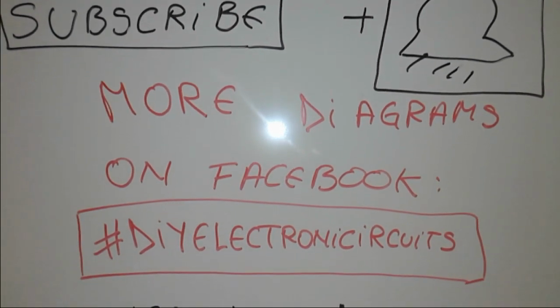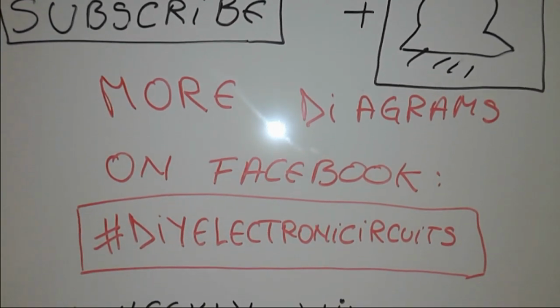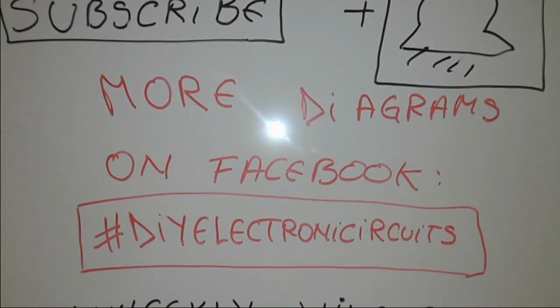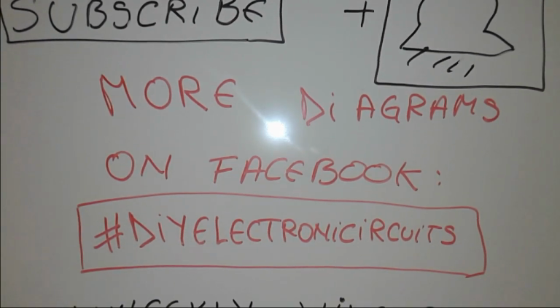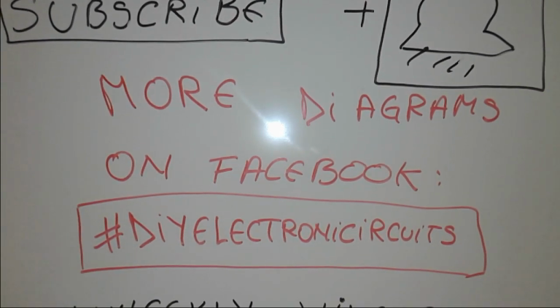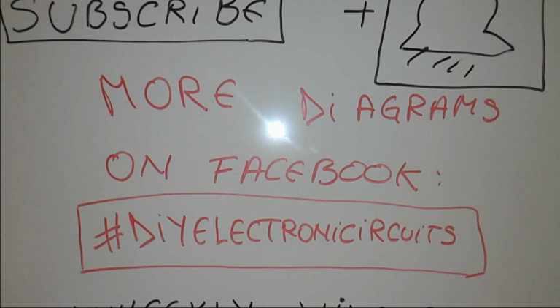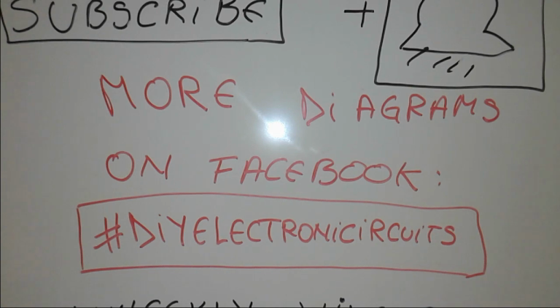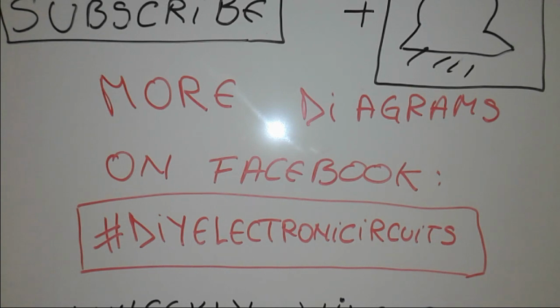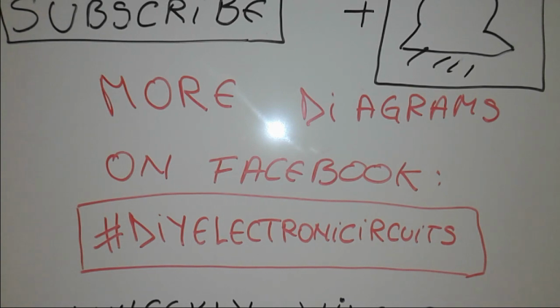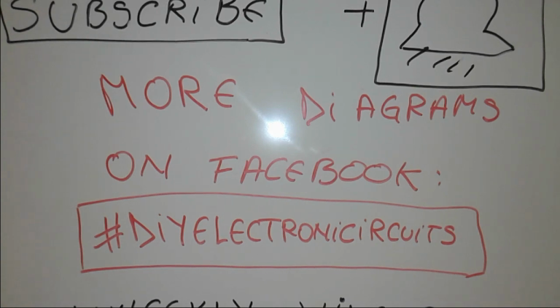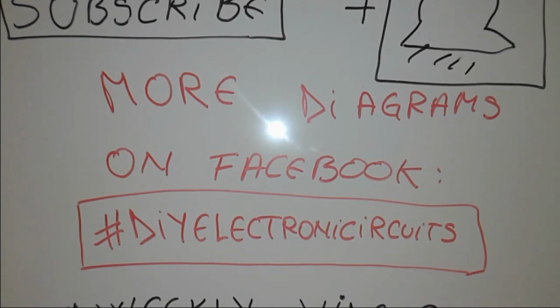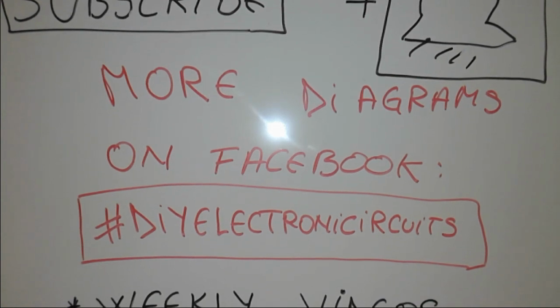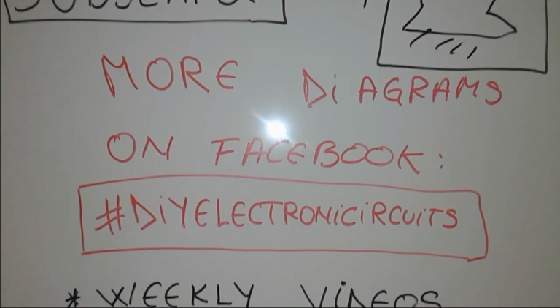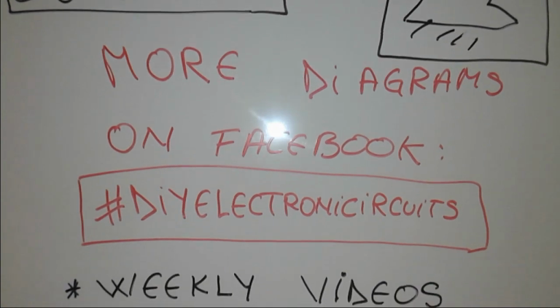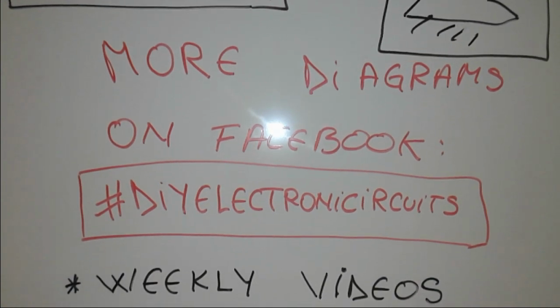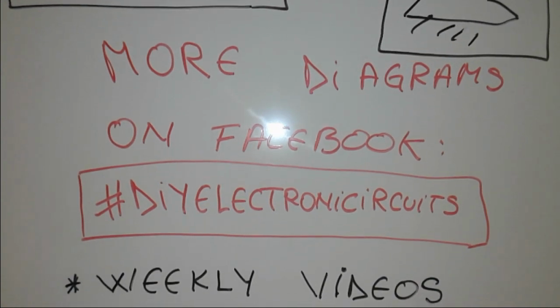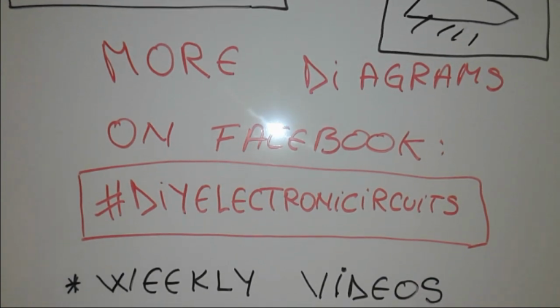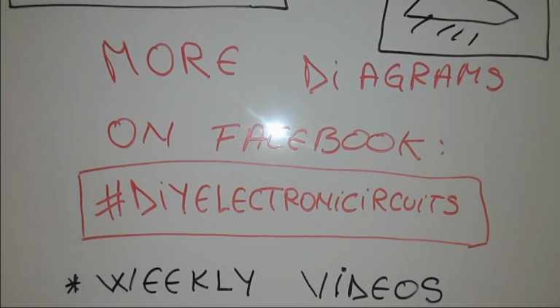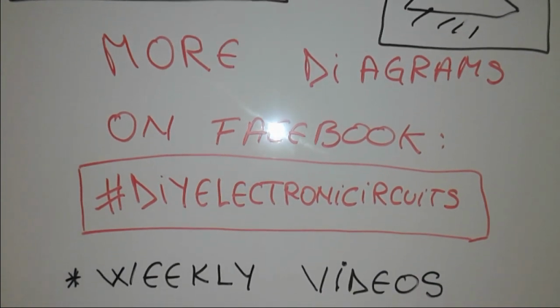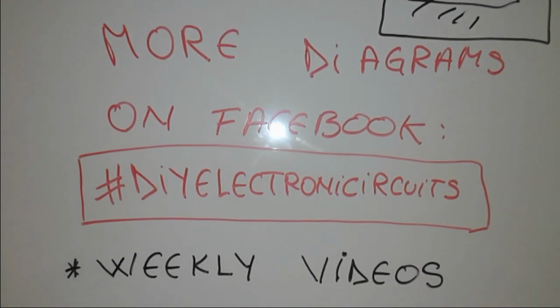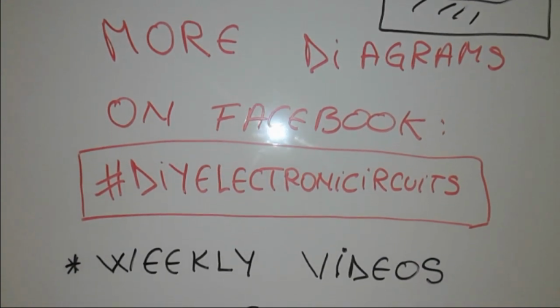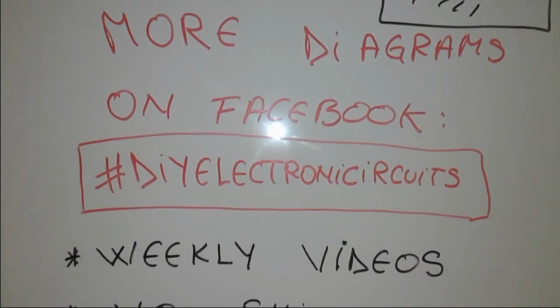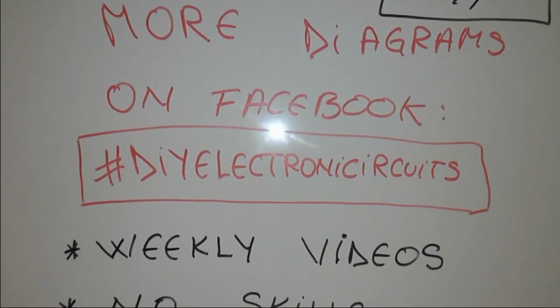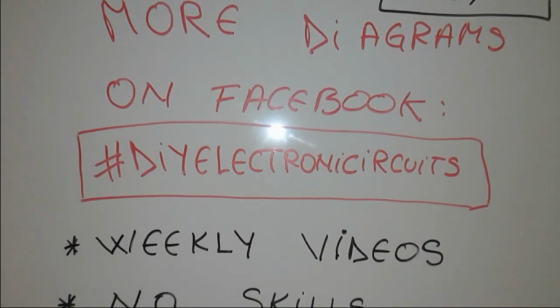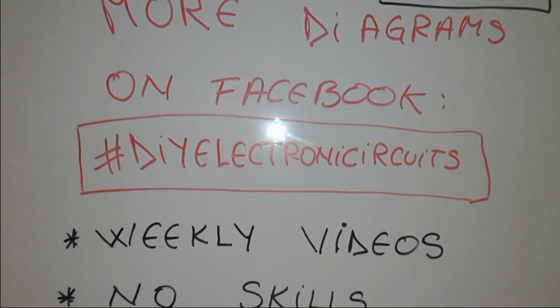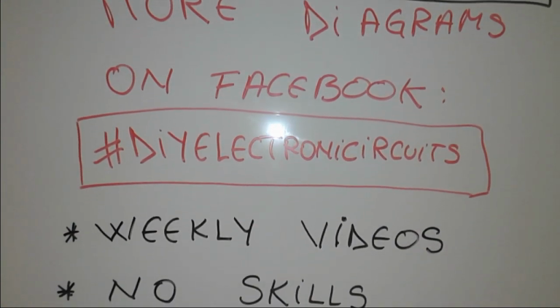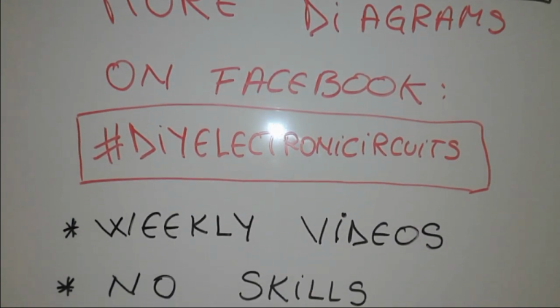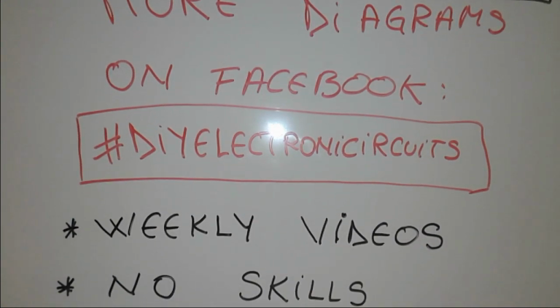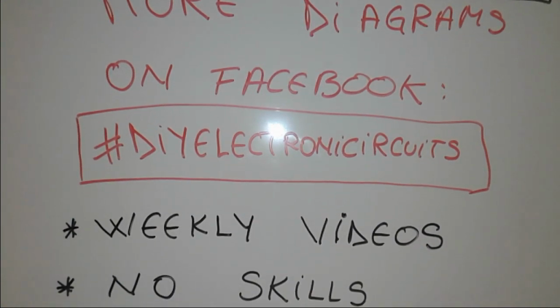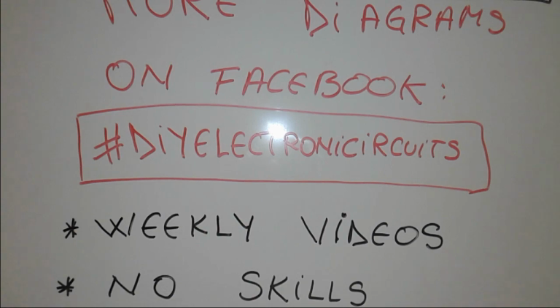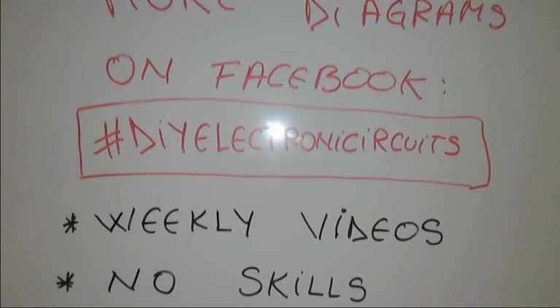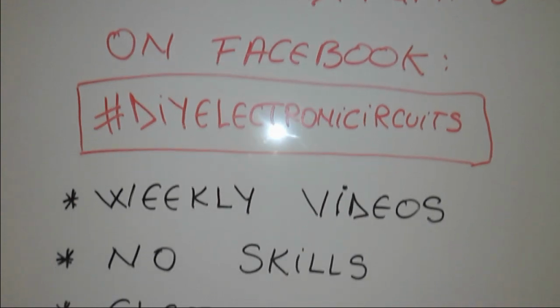Subscribe, subscribe, subscribe — click the bell. More diagrams on Facebook, DIY electronics, weekly videos, no-skills electronics.